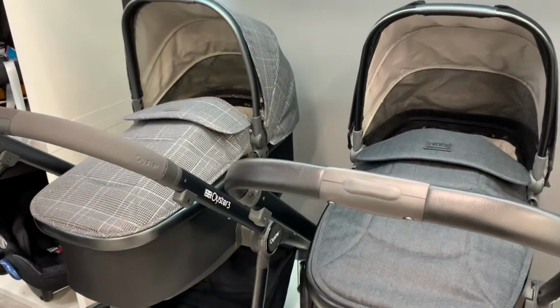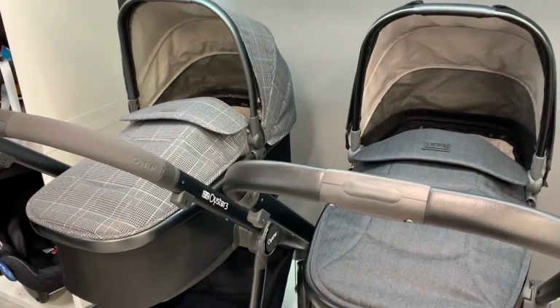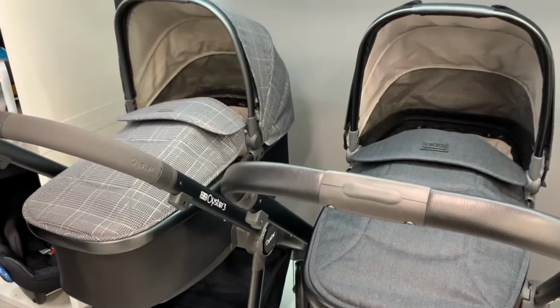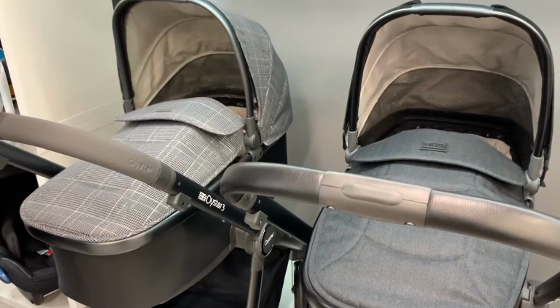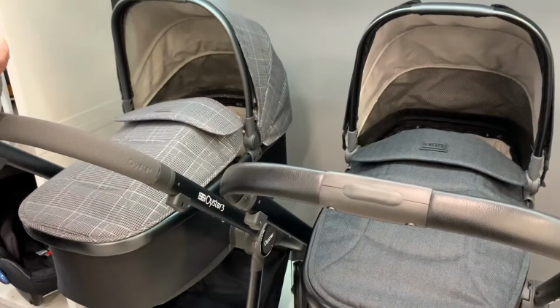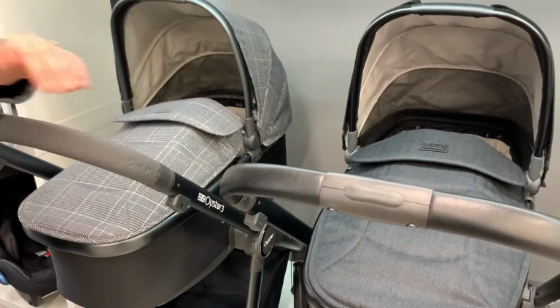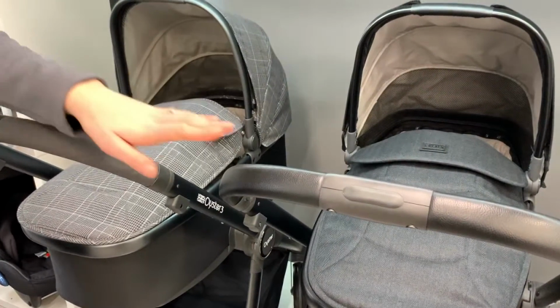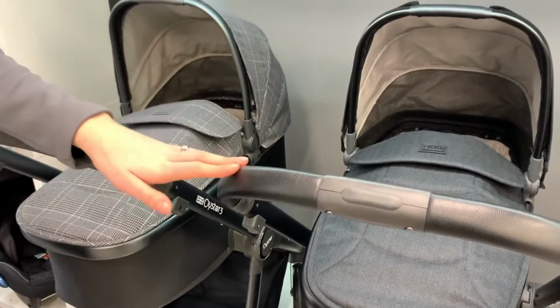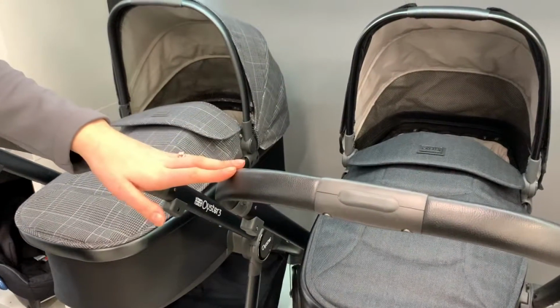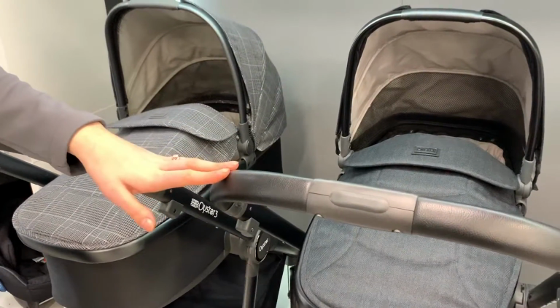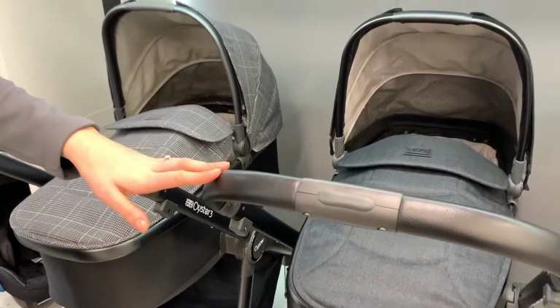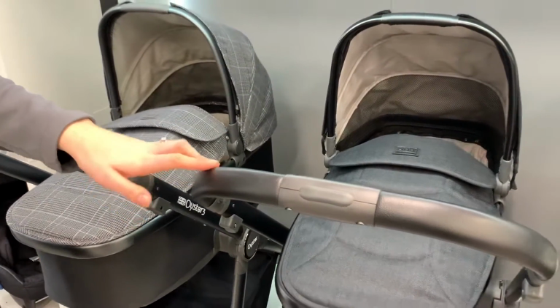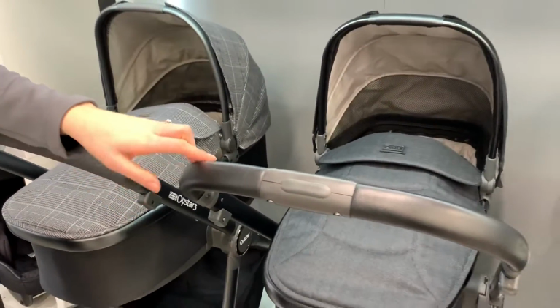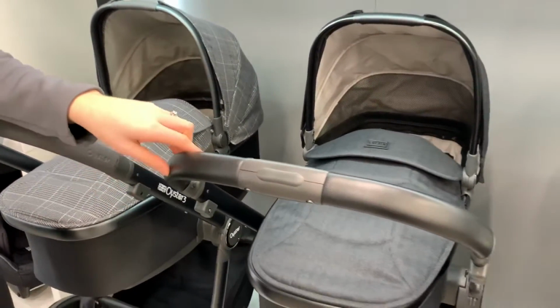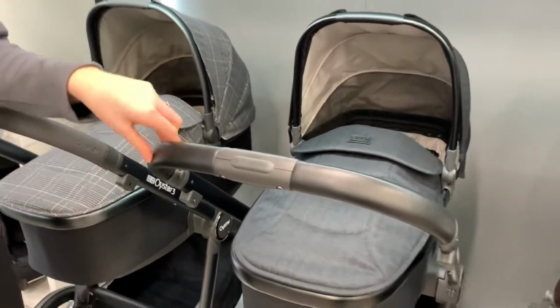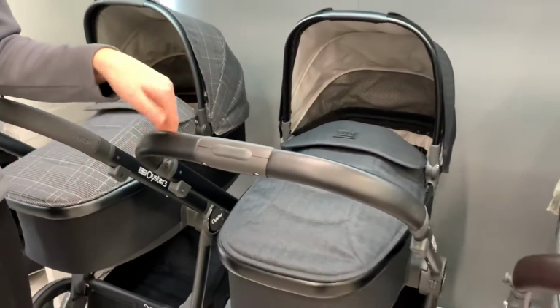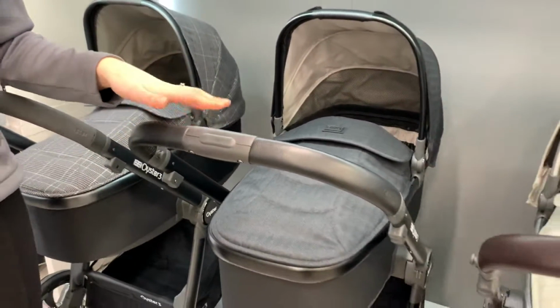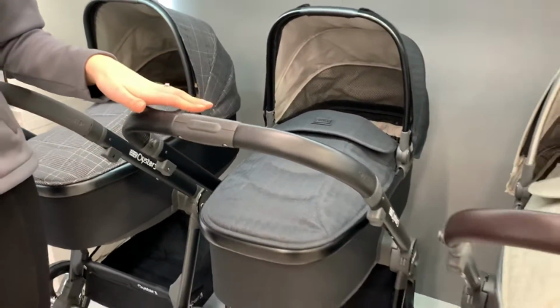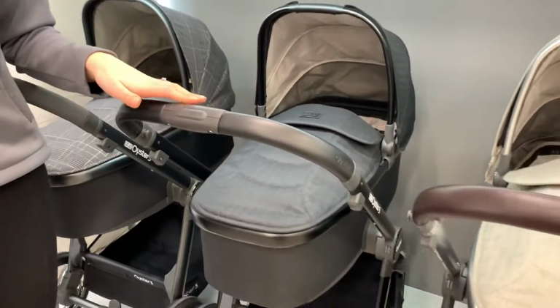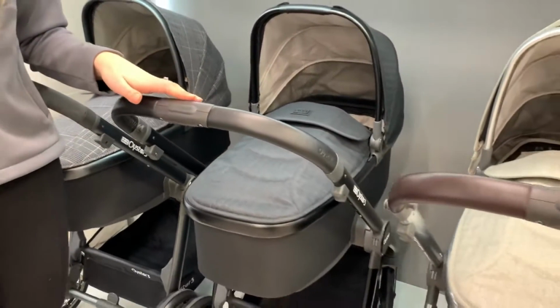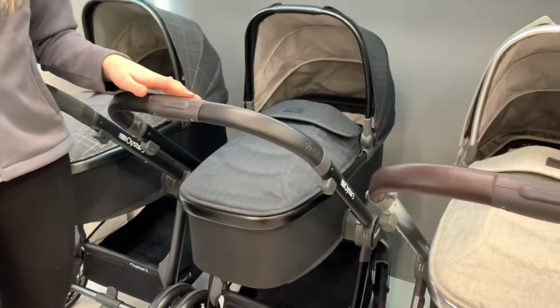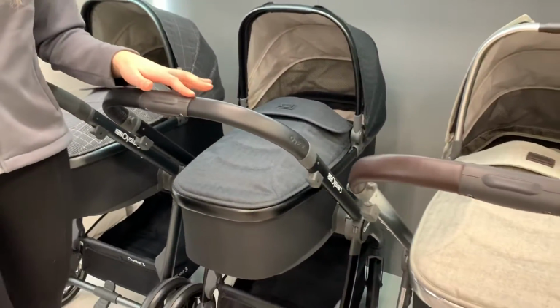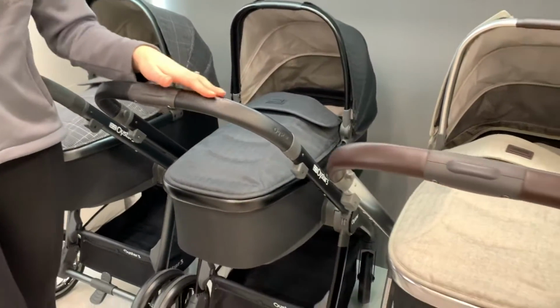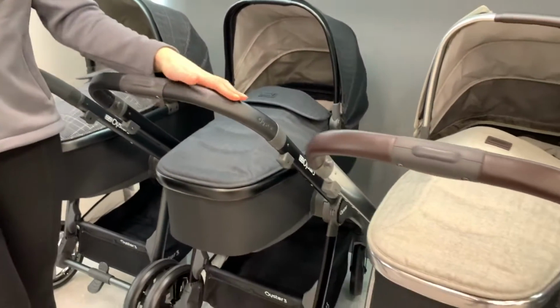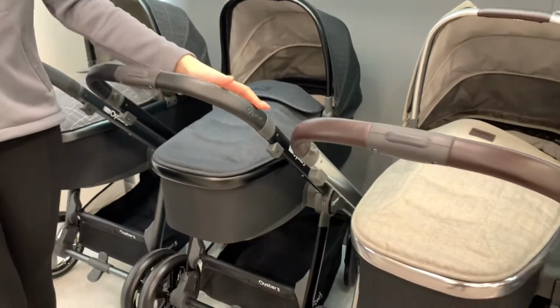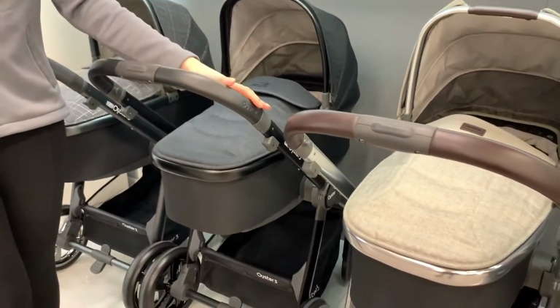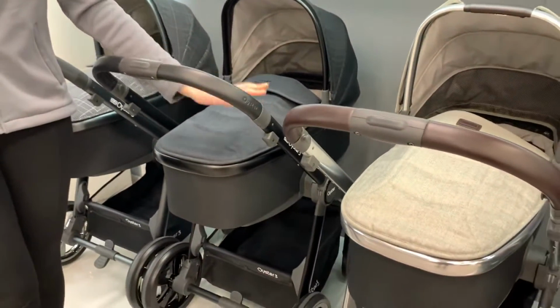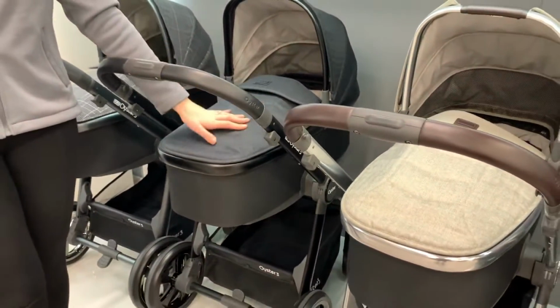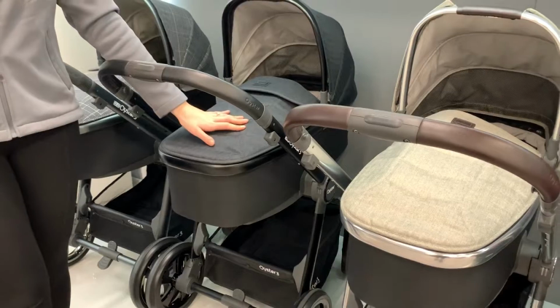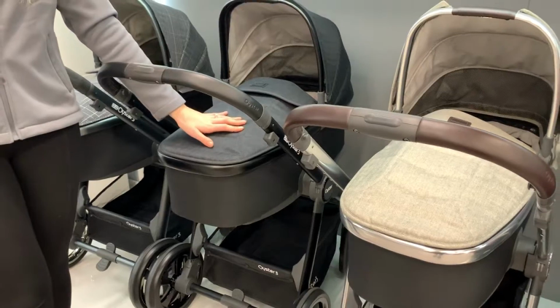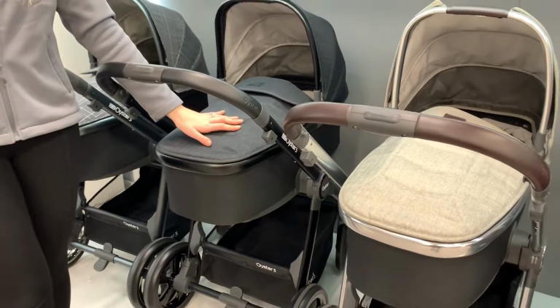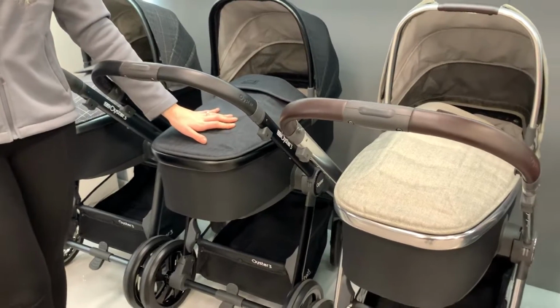The next one is Noir, which is black on black — it's a black chassis with black fabrics.